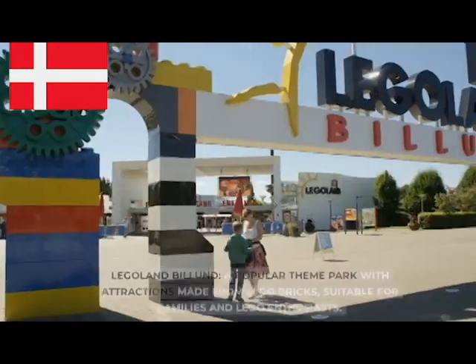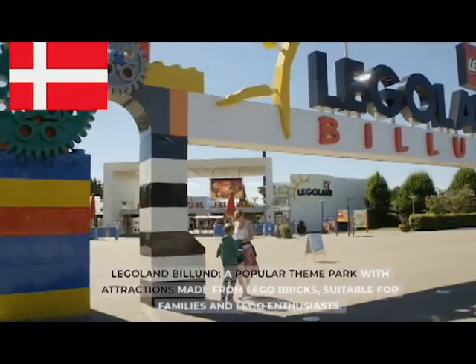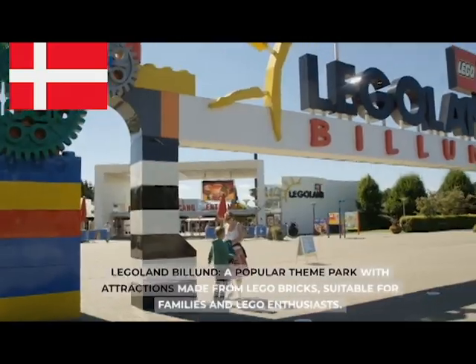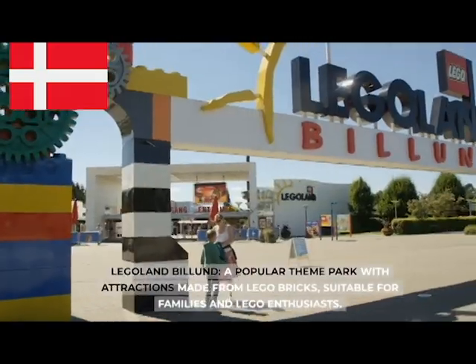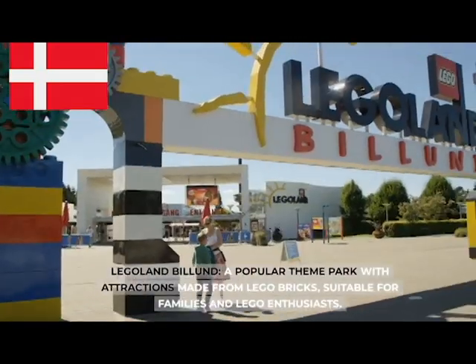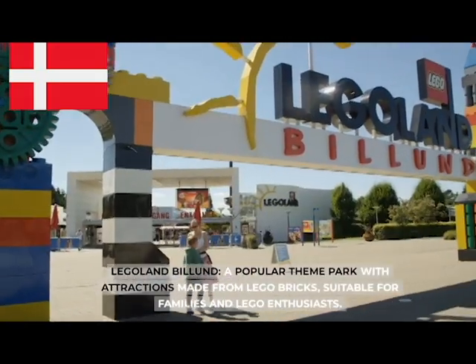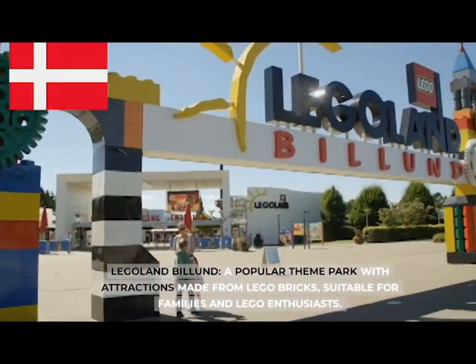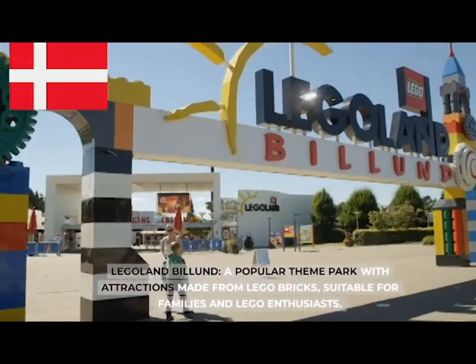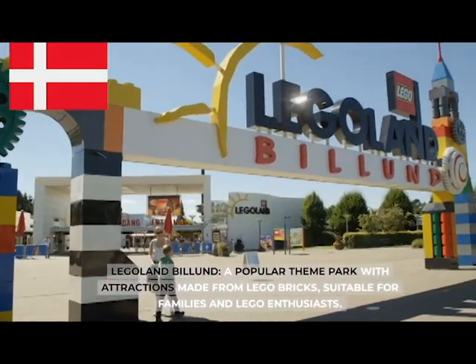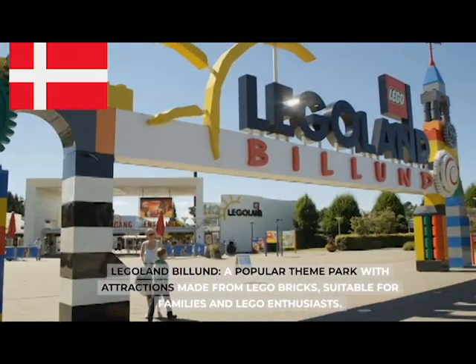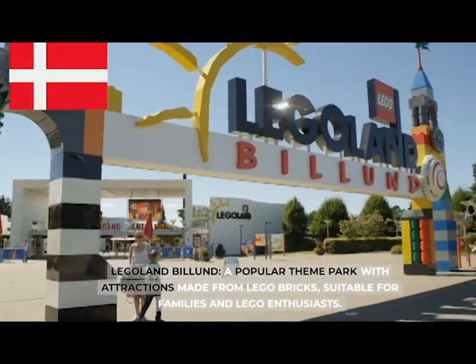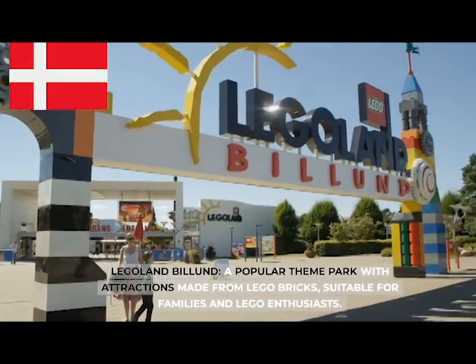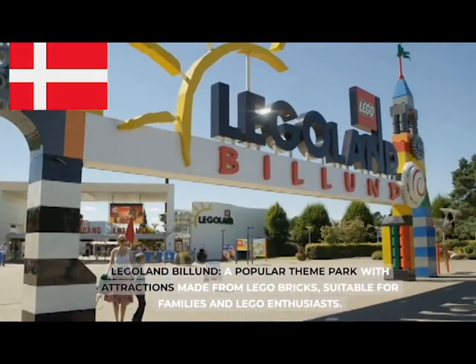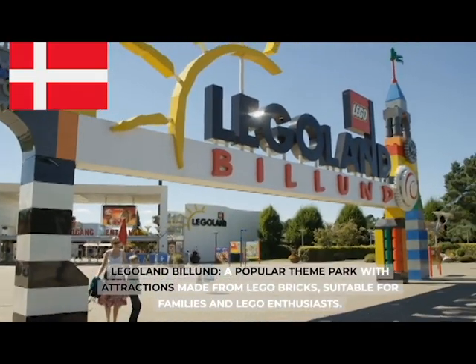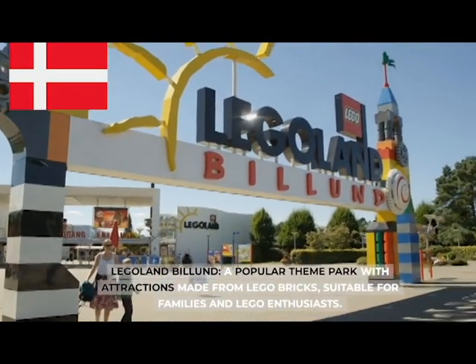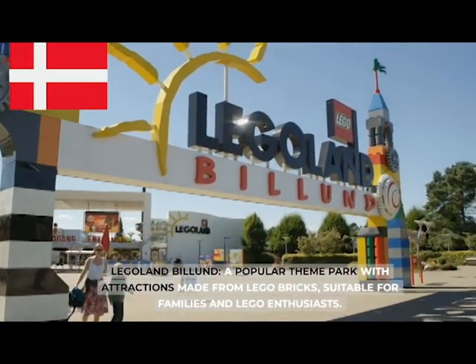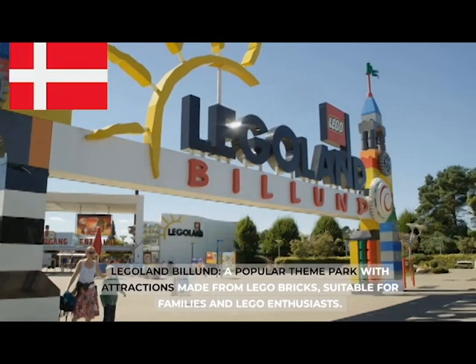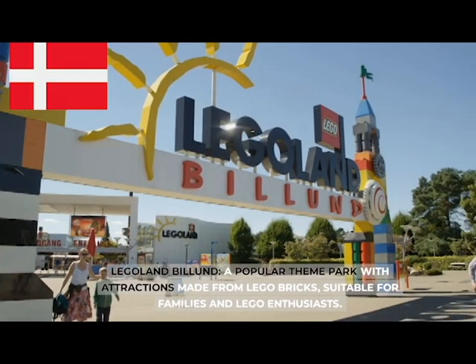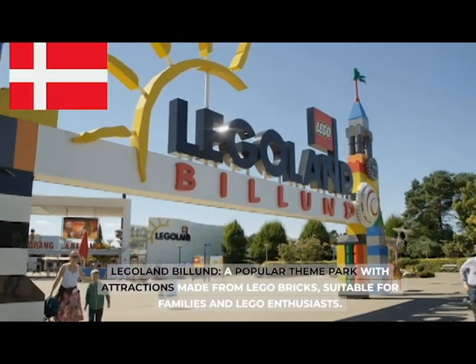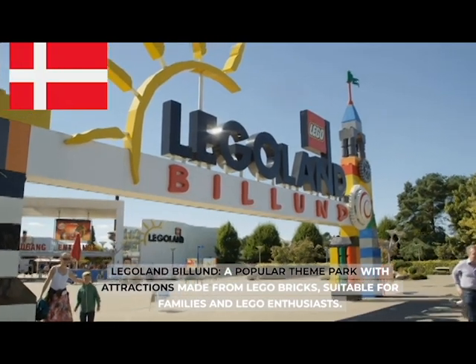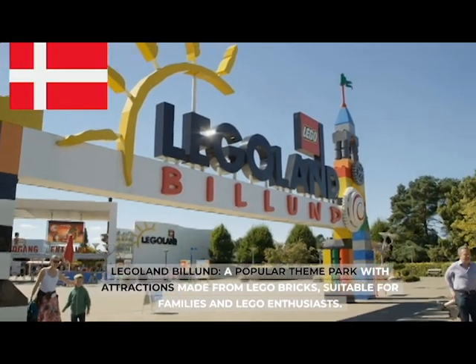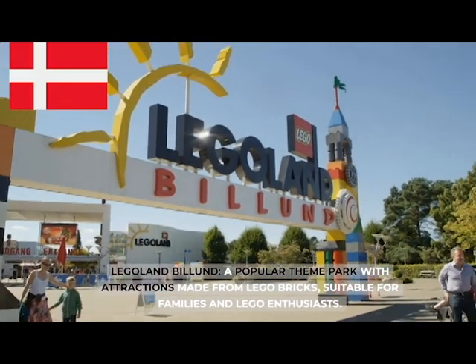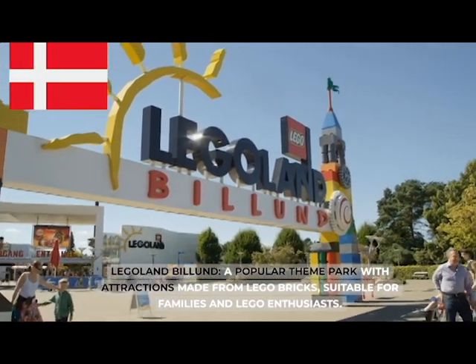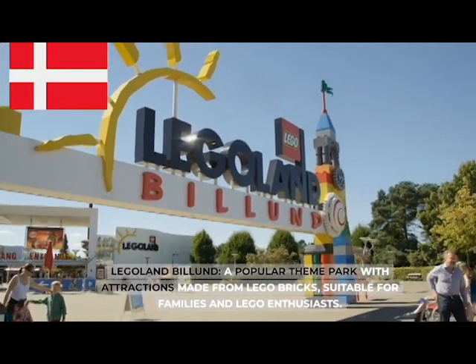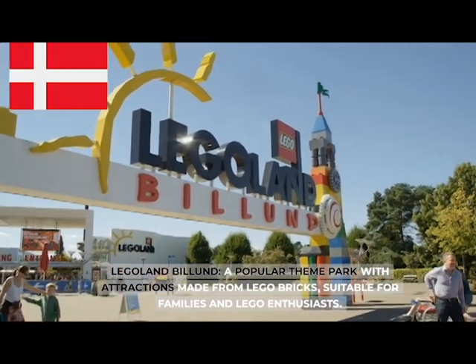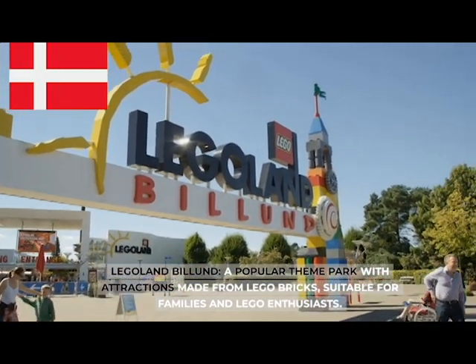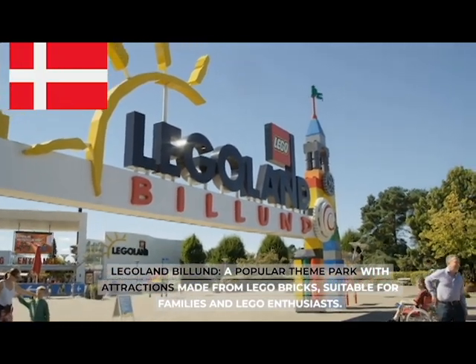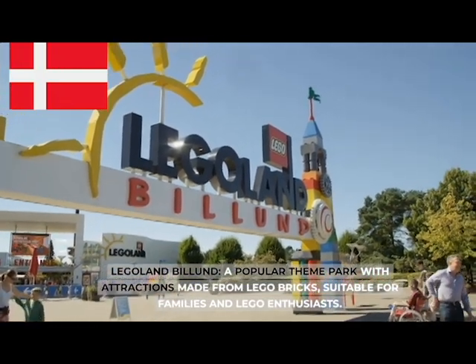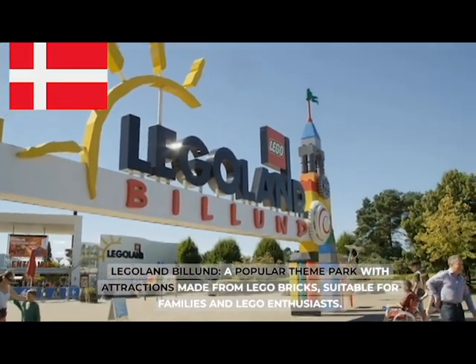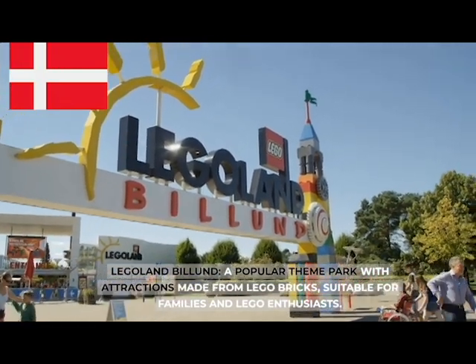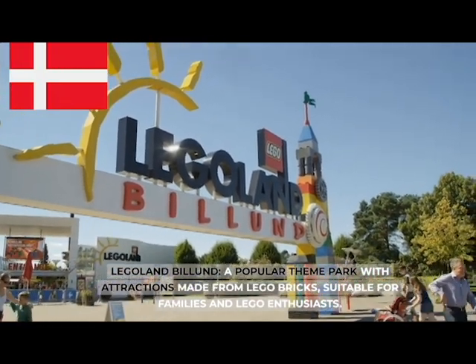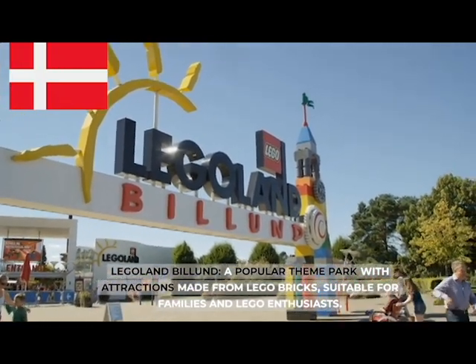Legoland Billund, a popular theme park with attractions made from Lego bricks, suitable for families and Lego enthusiasts.